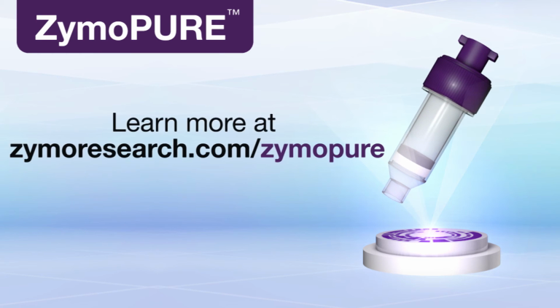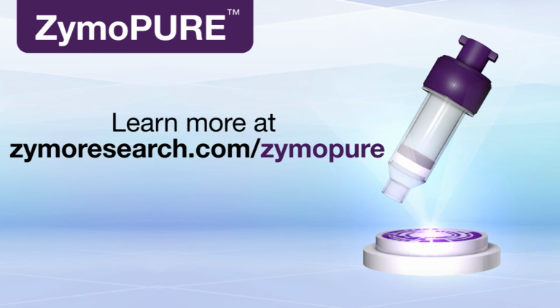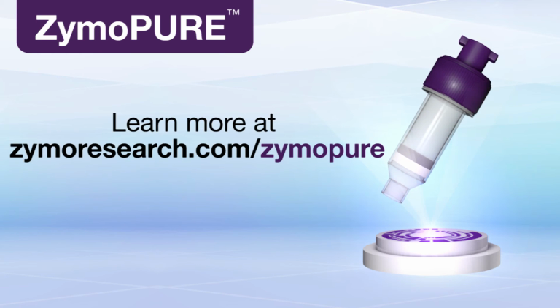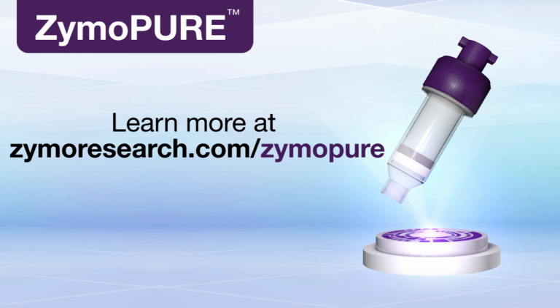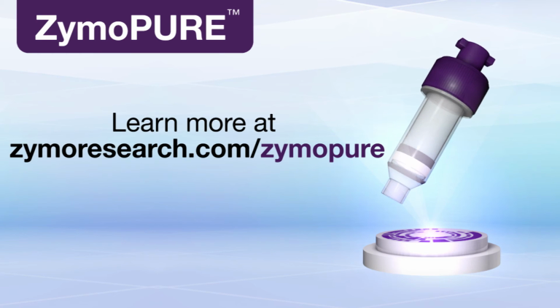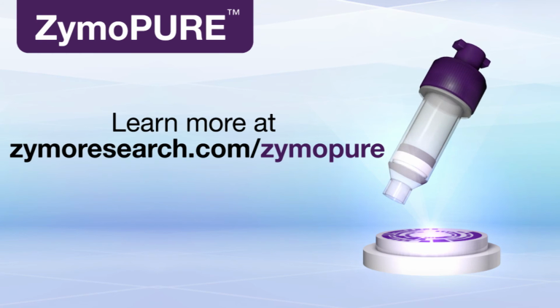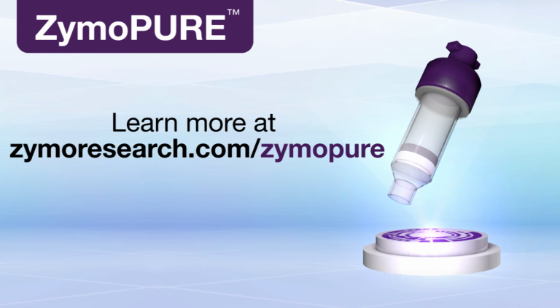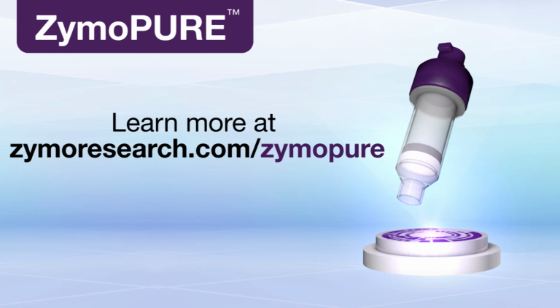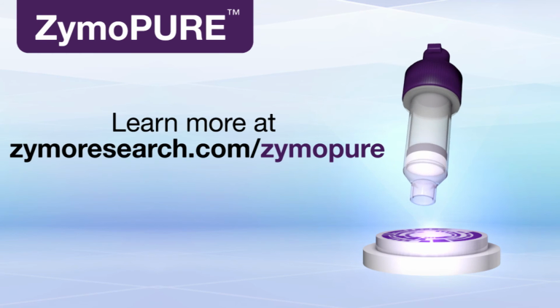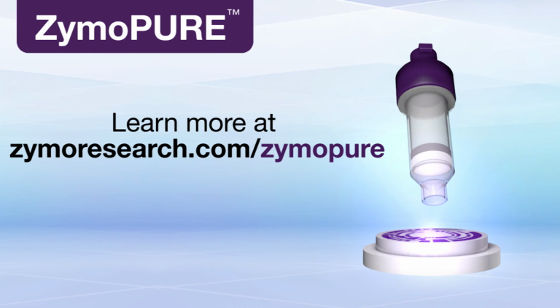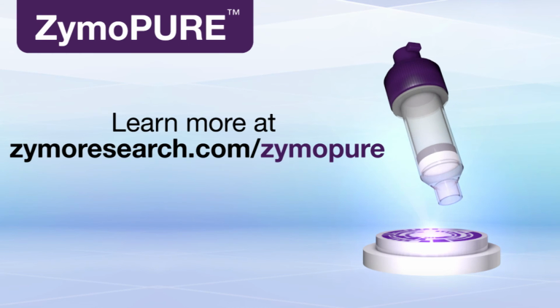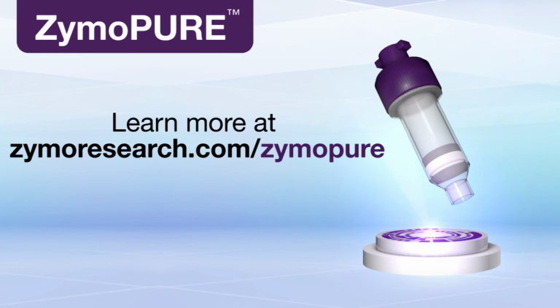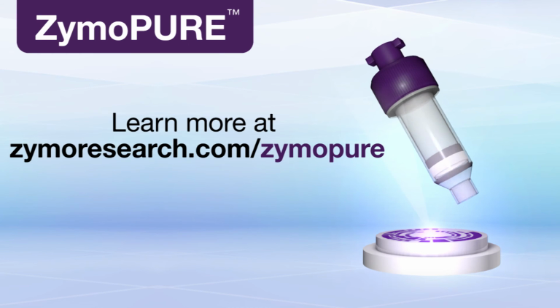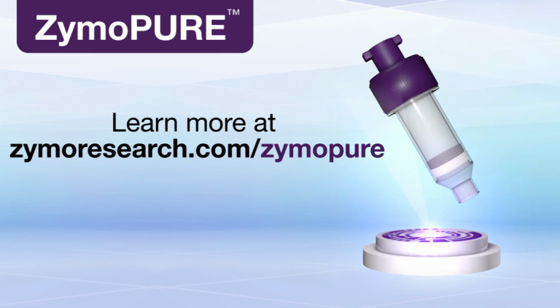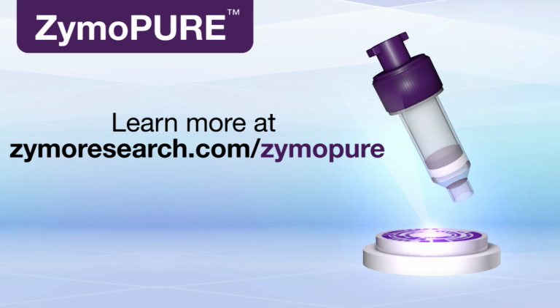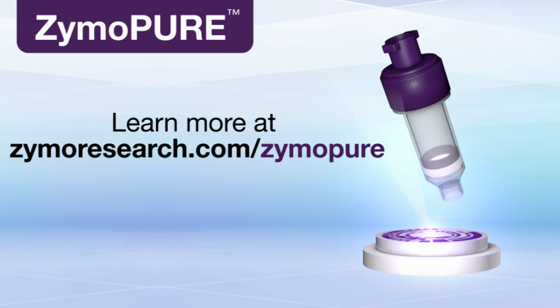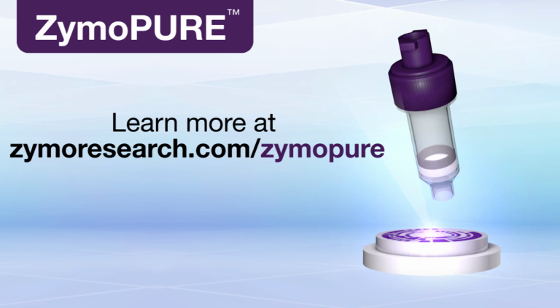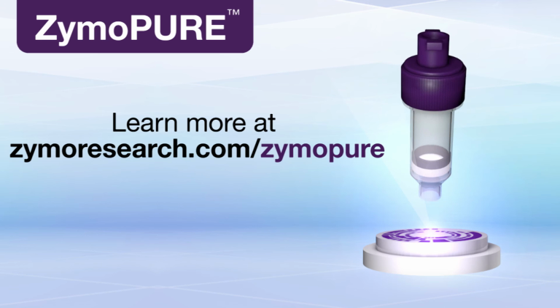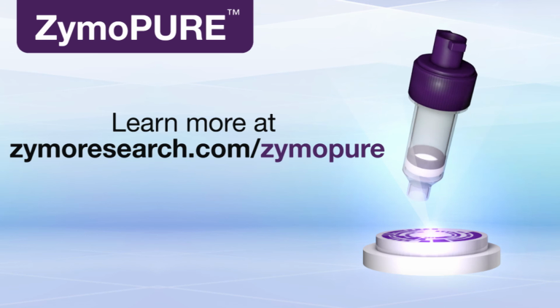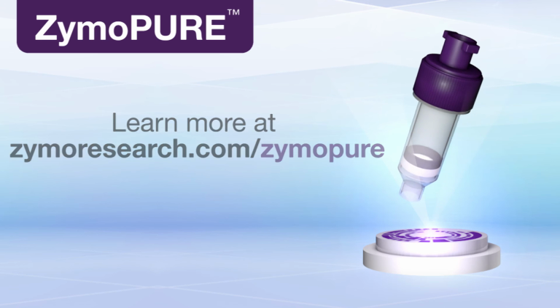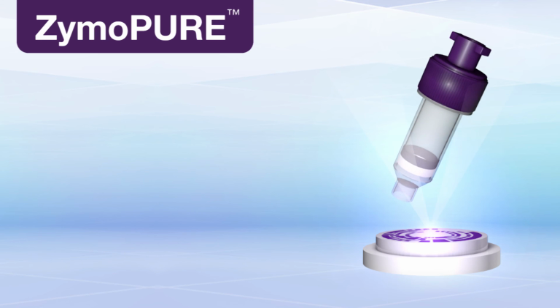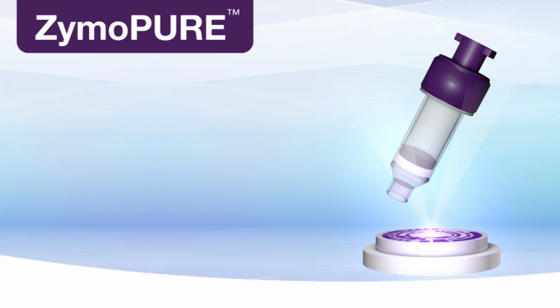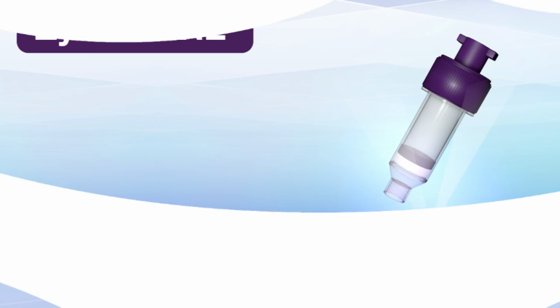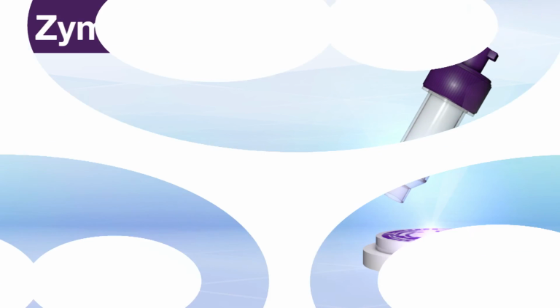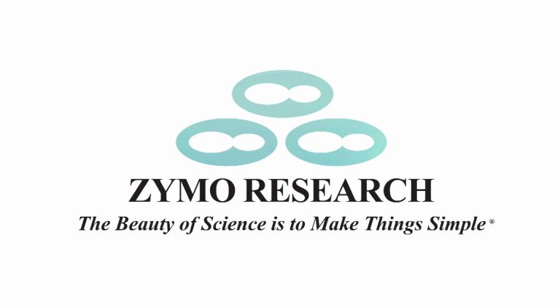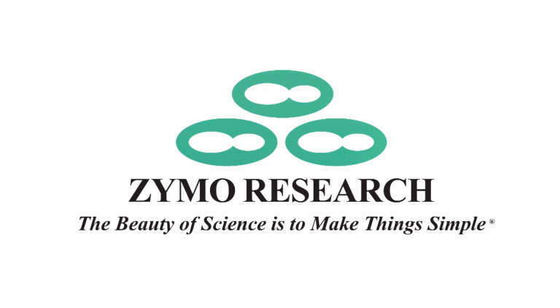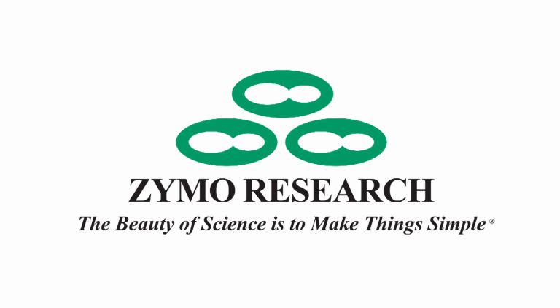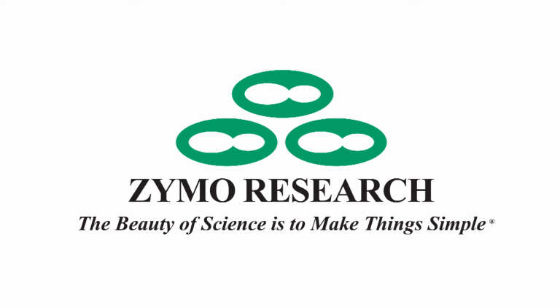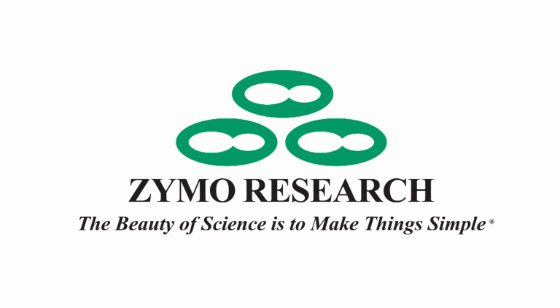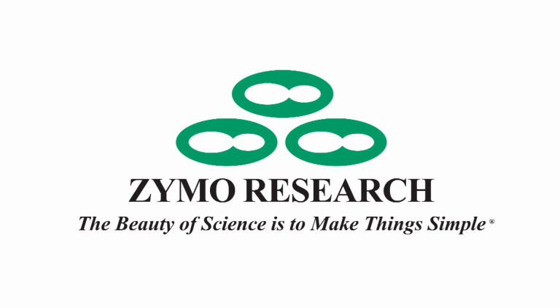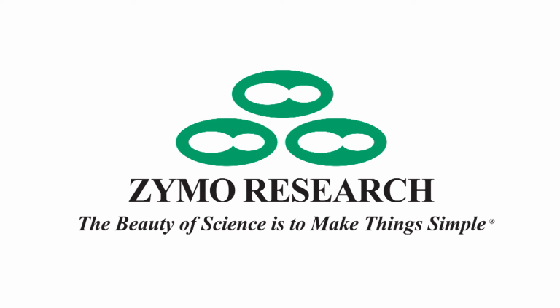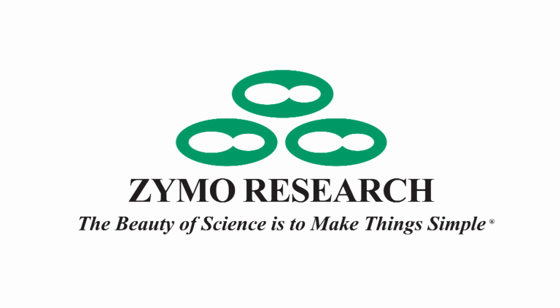Learn more at zymoresearch.com/zymopure. A Zymo Research production — DNA purification made simple.